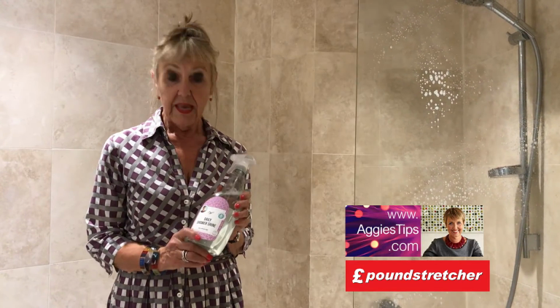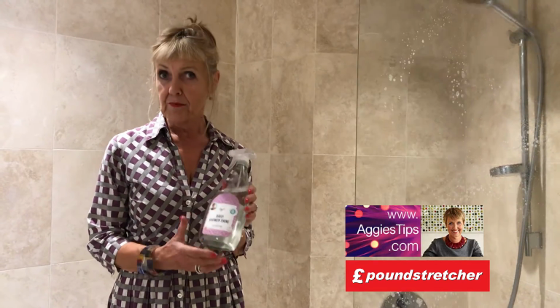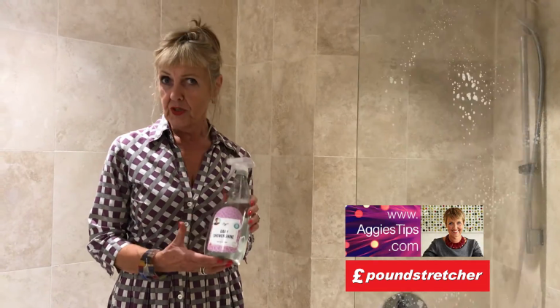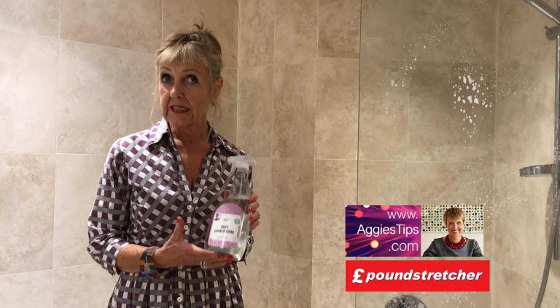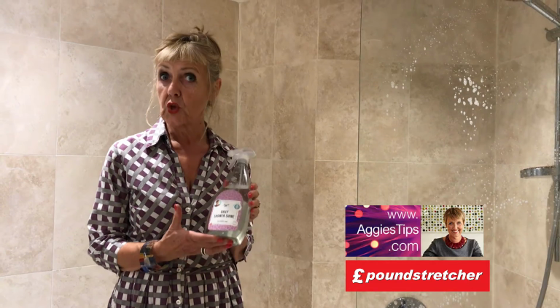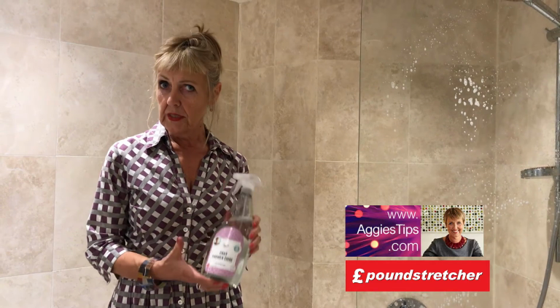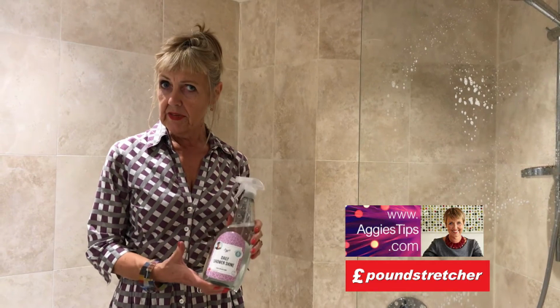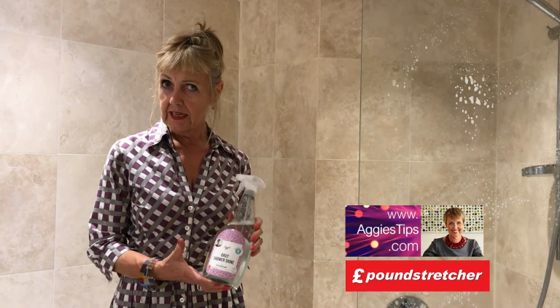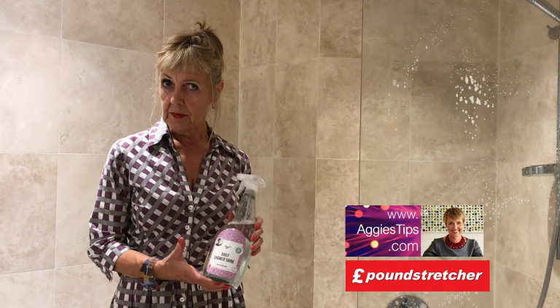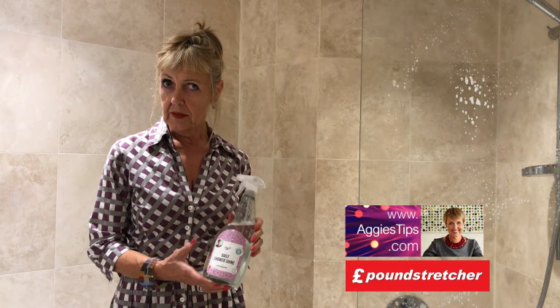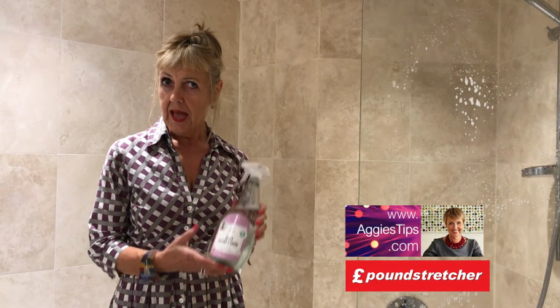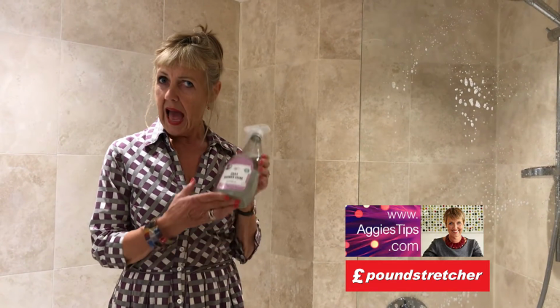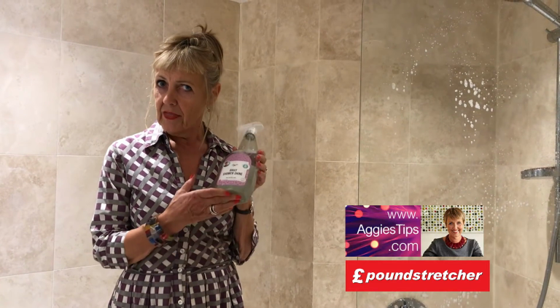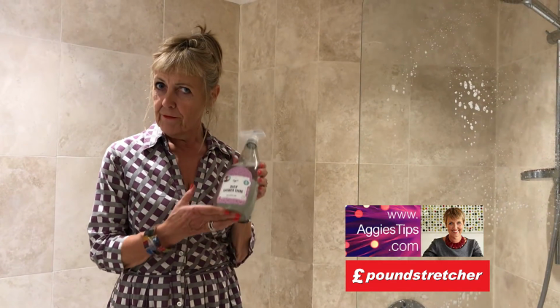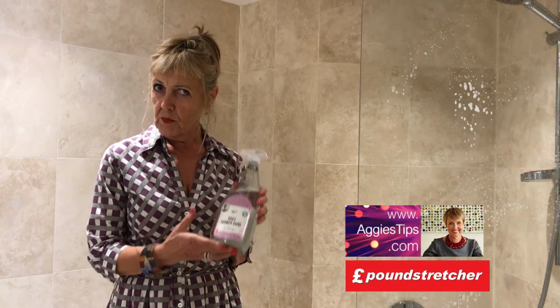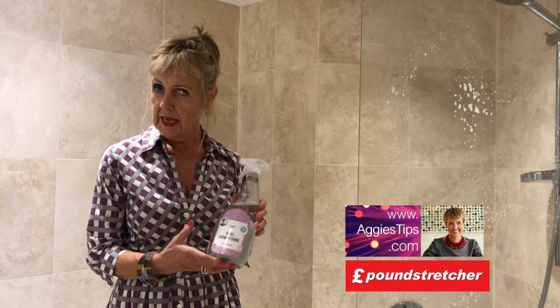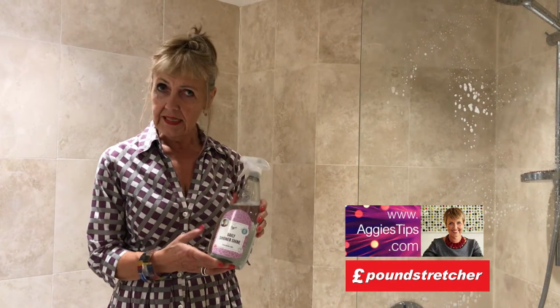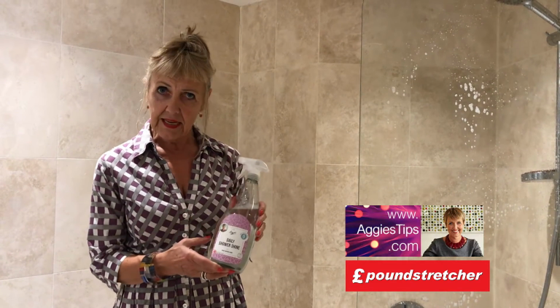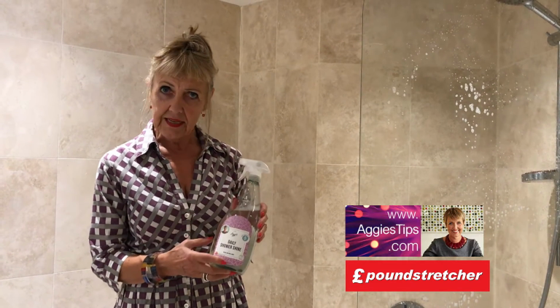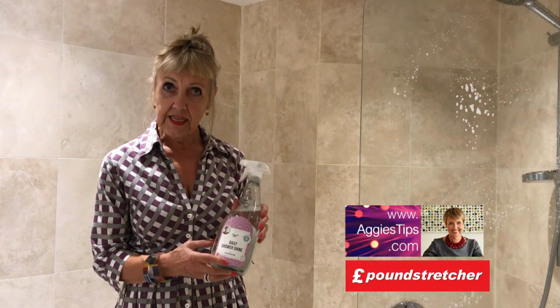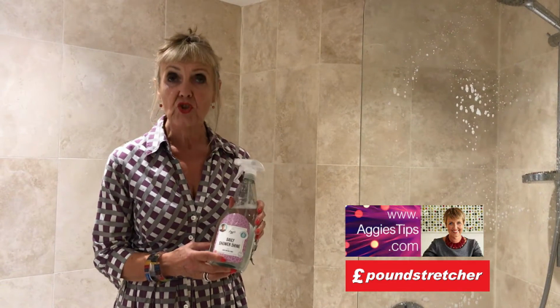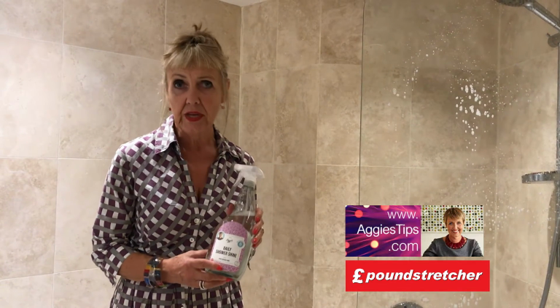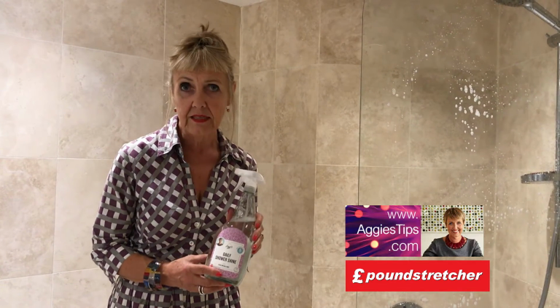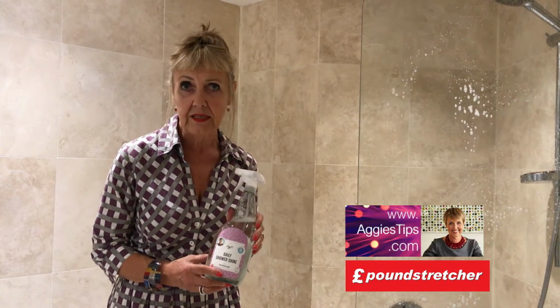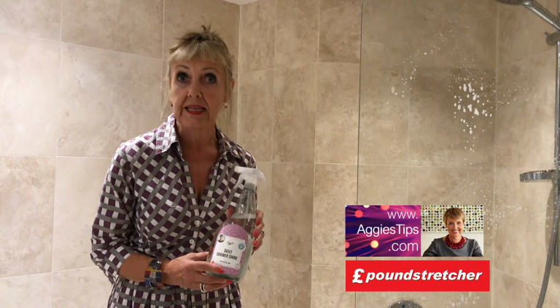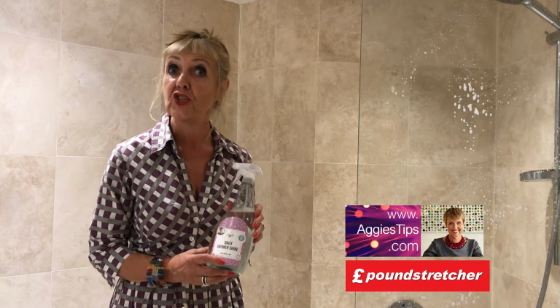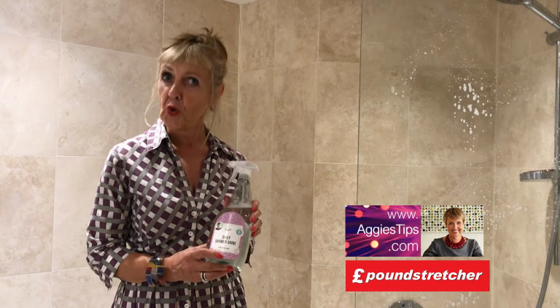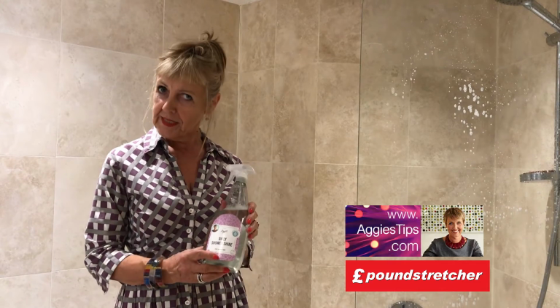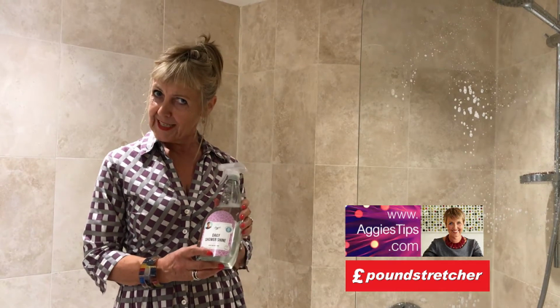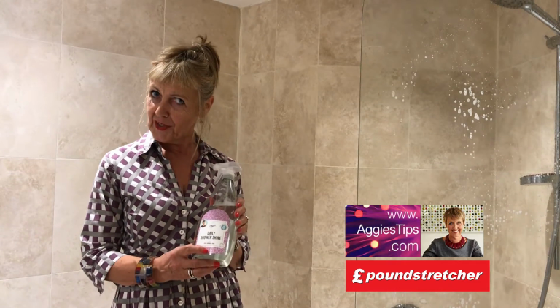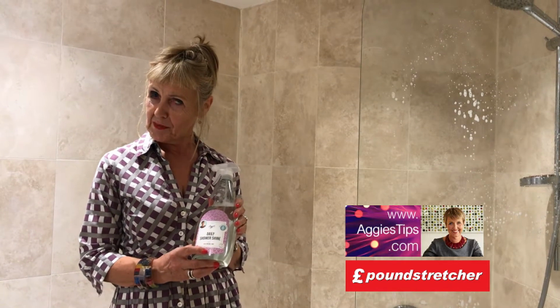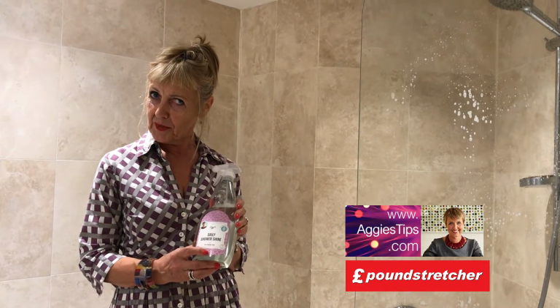The bottle is totally recyclable and the formula inside is non-hazardous and has not been tested on animals.